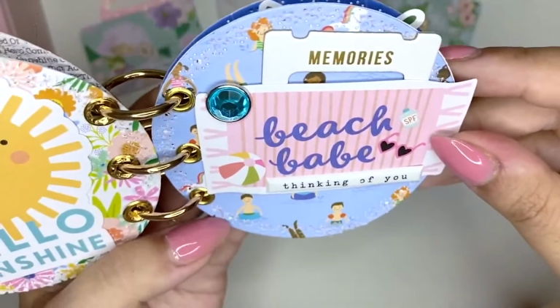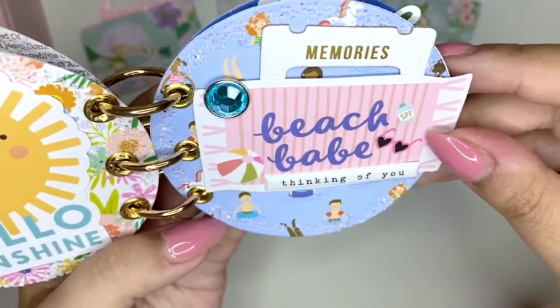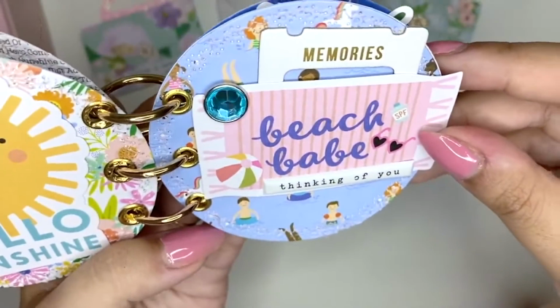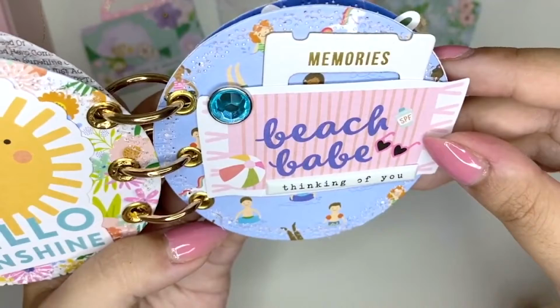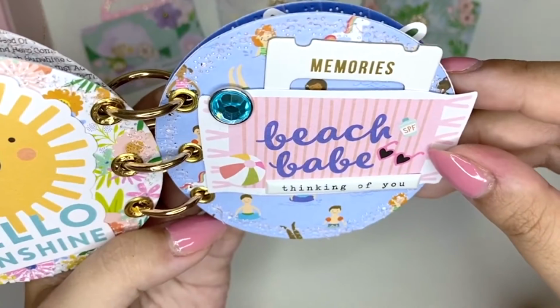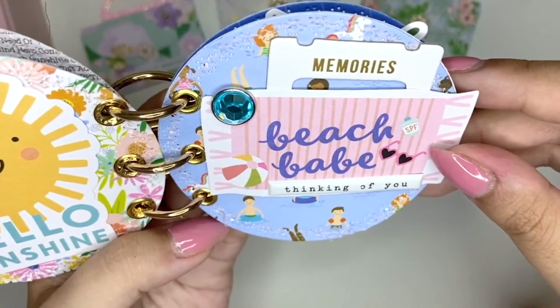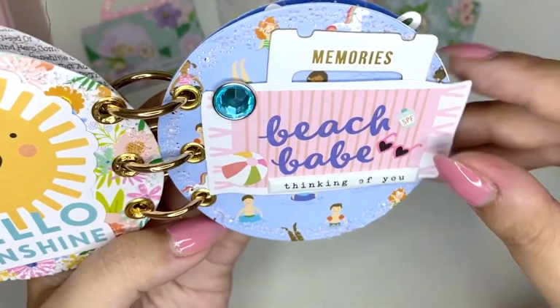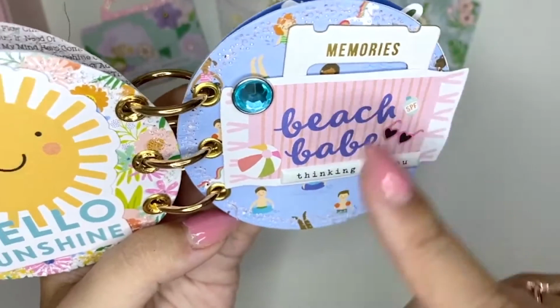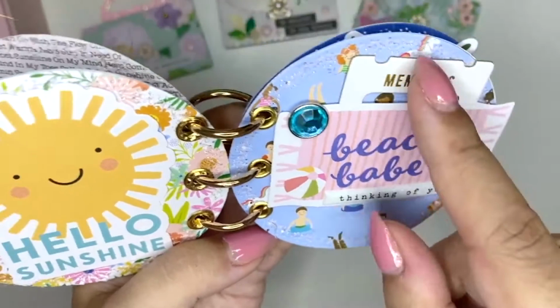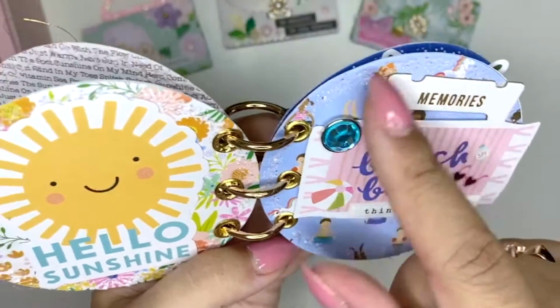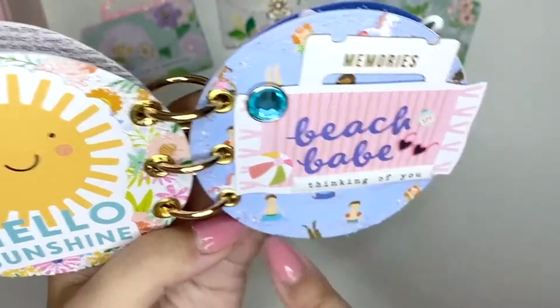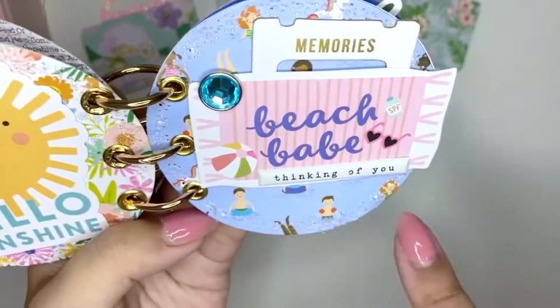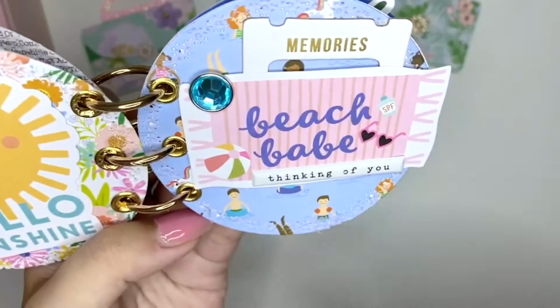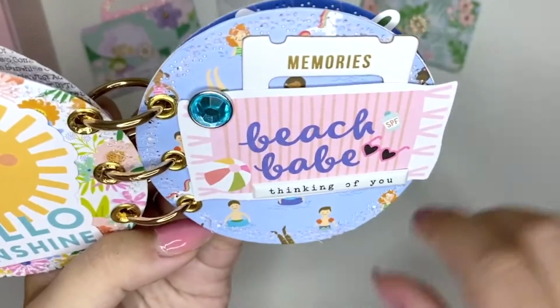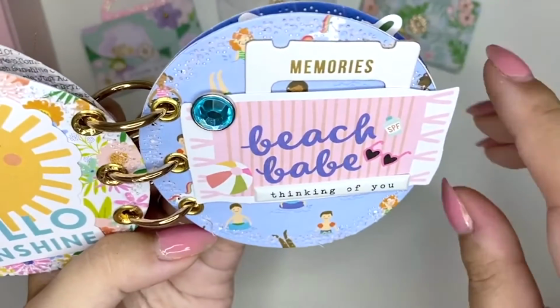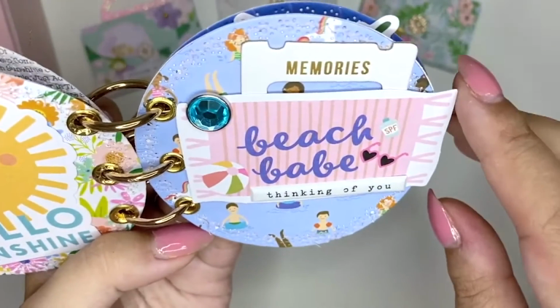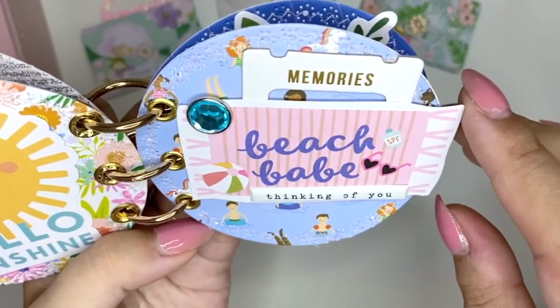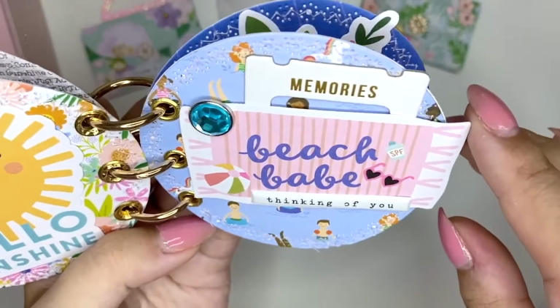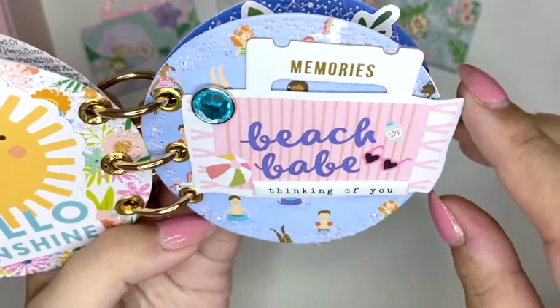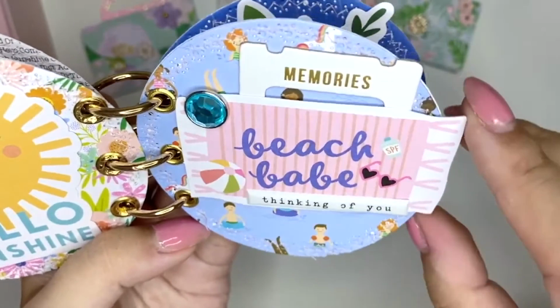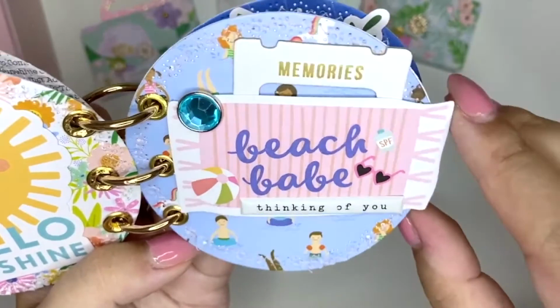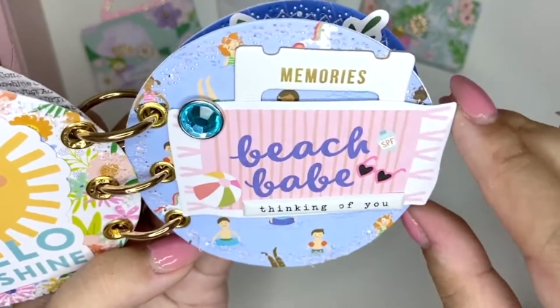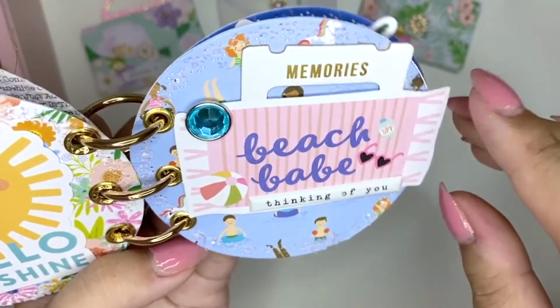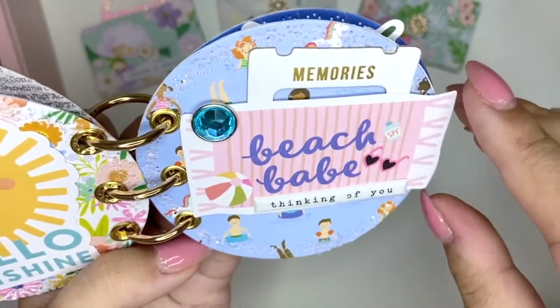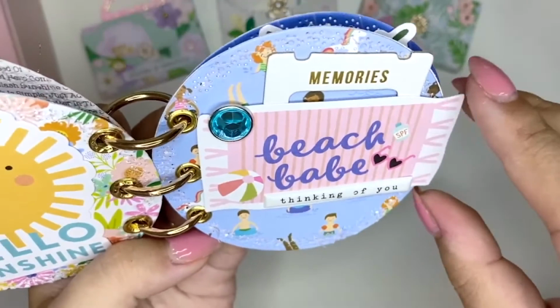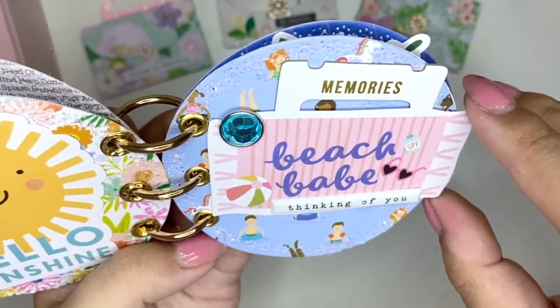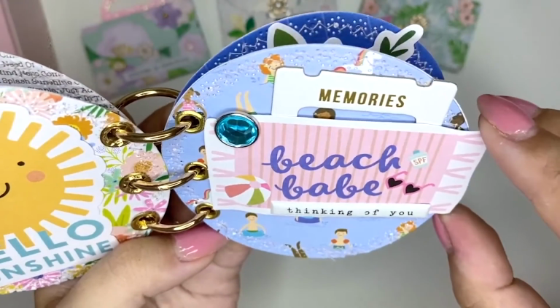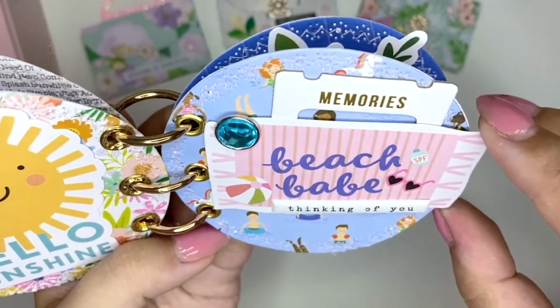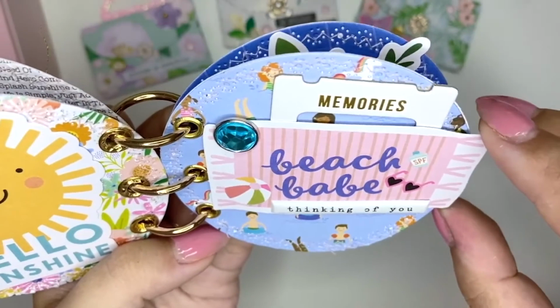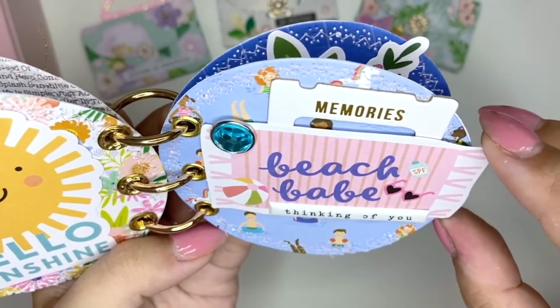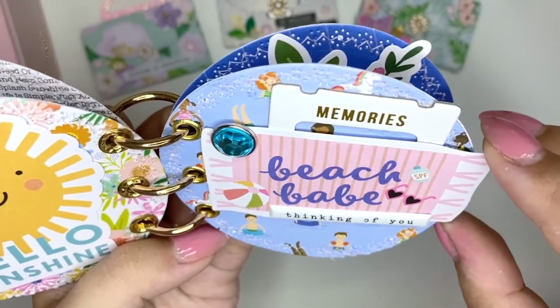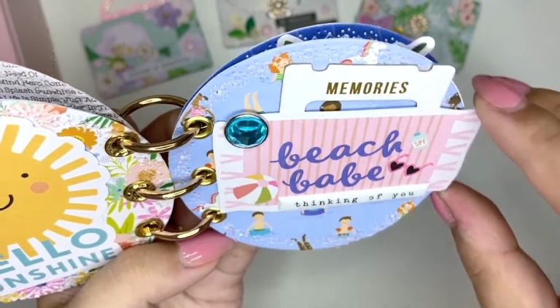Then this one is just a scene with lots of people swimming in the ocean, and I've got this beach towel that says 'Beach Babe.' I think that's really cool.